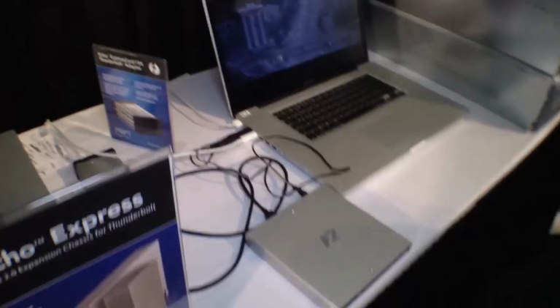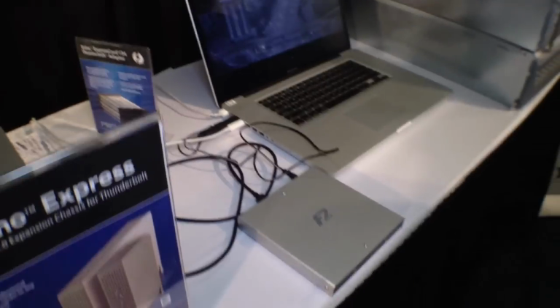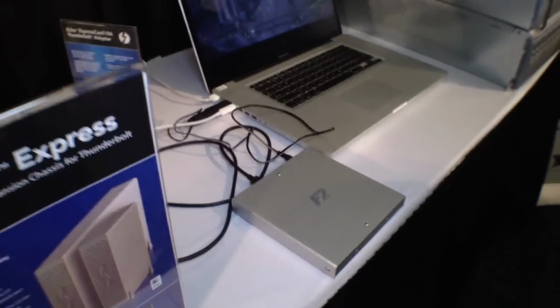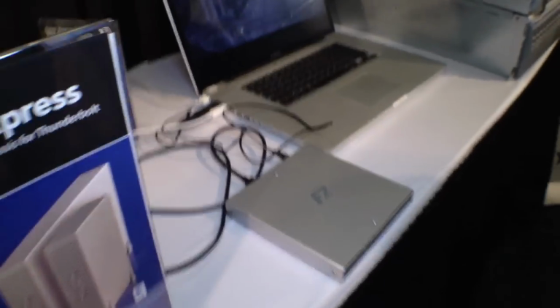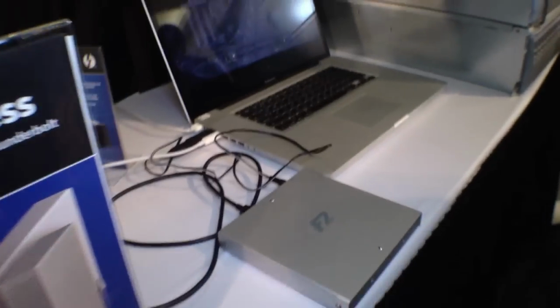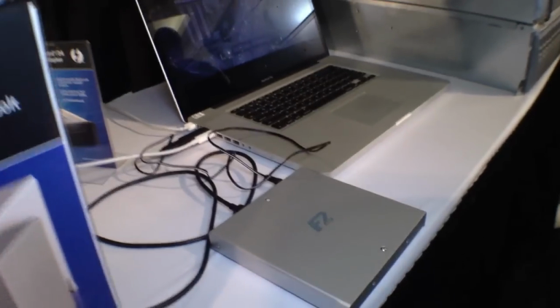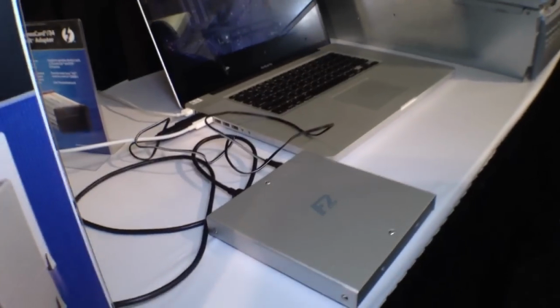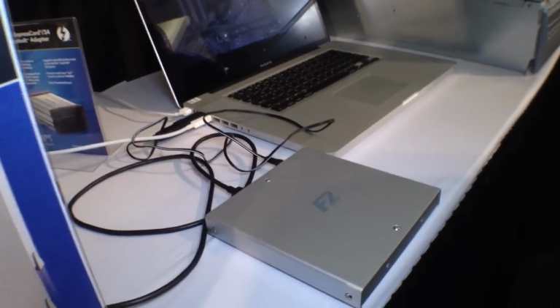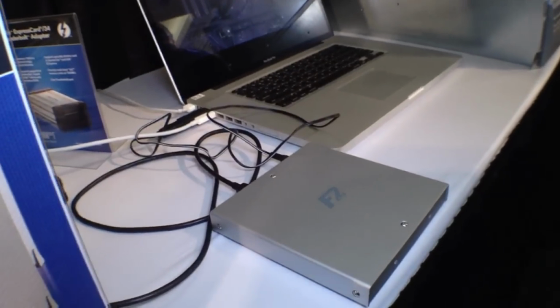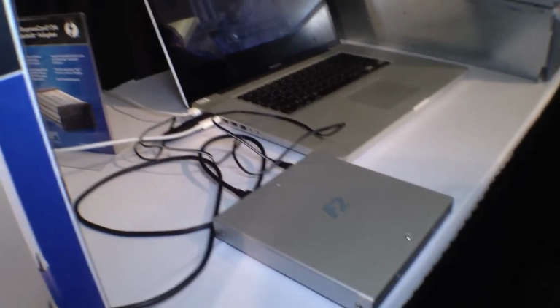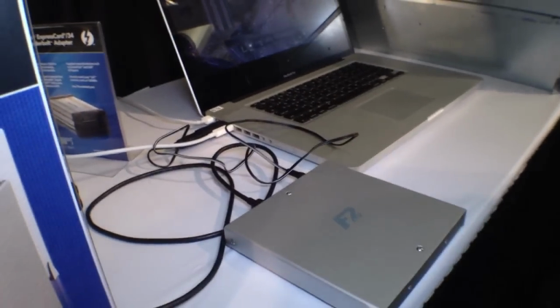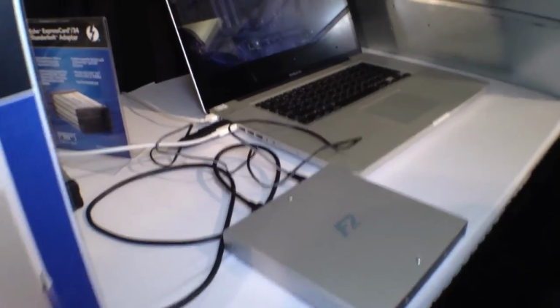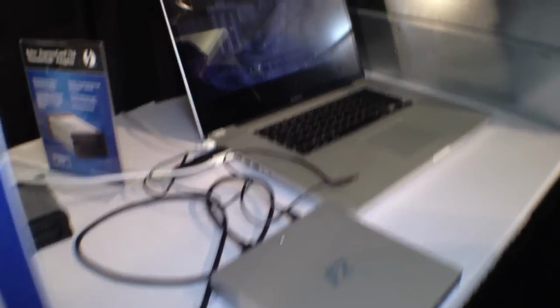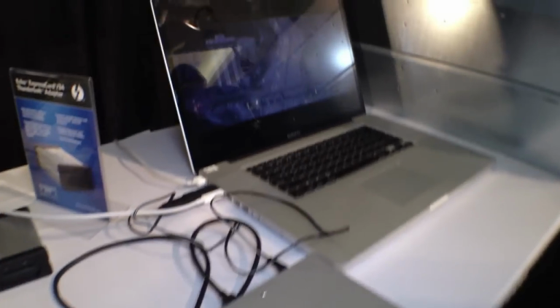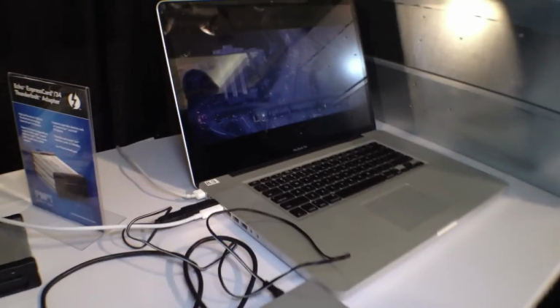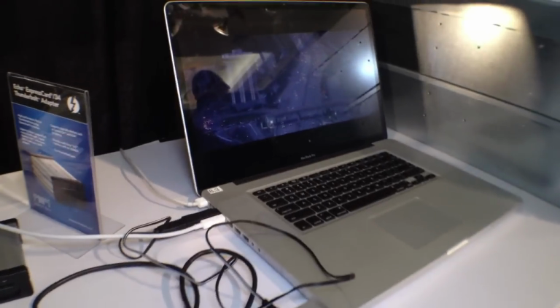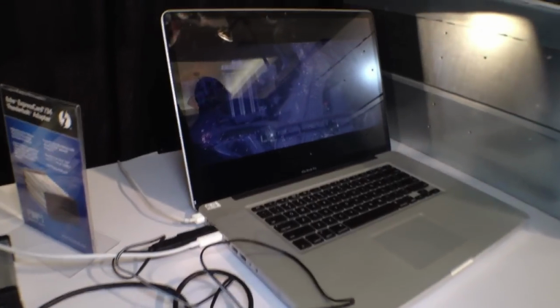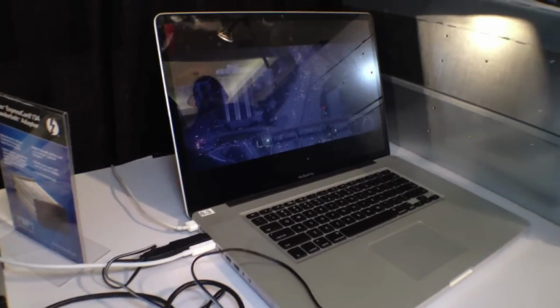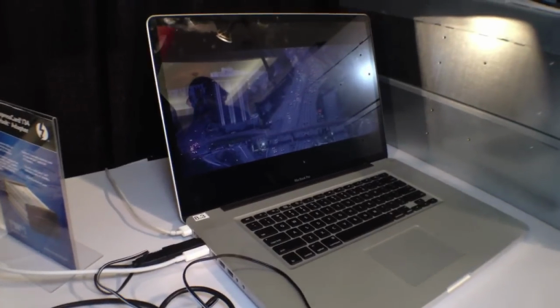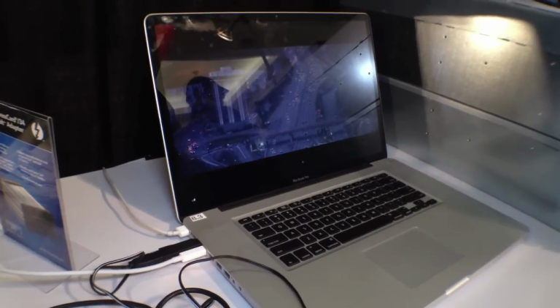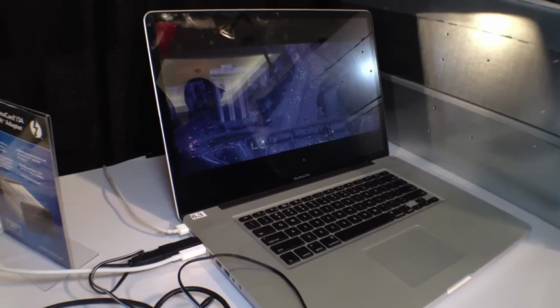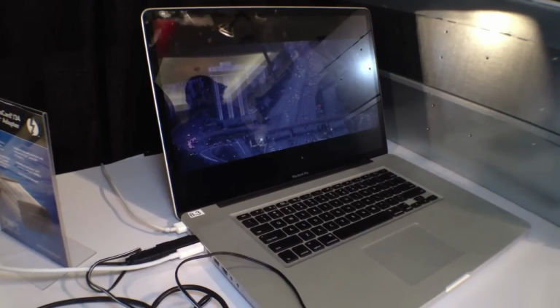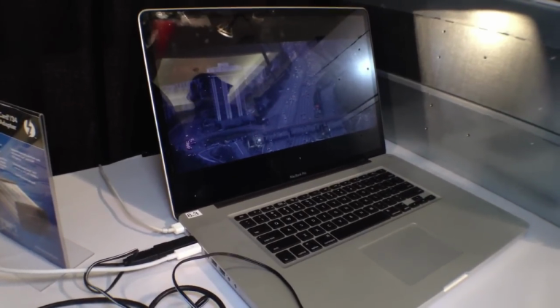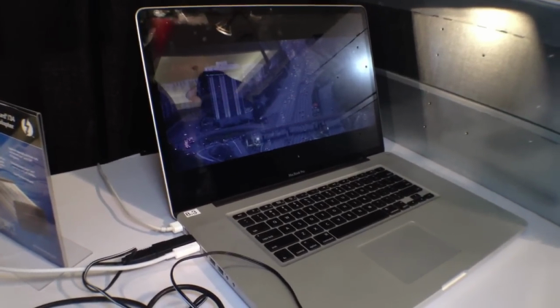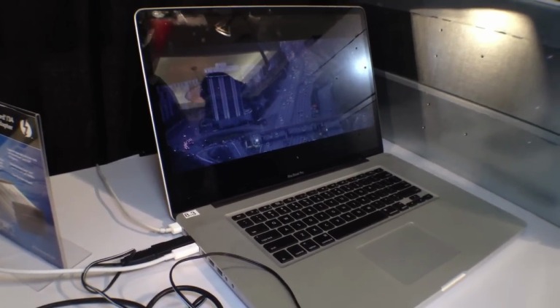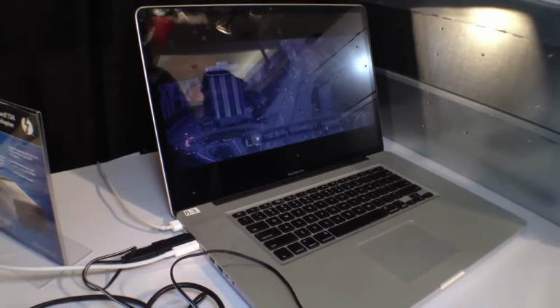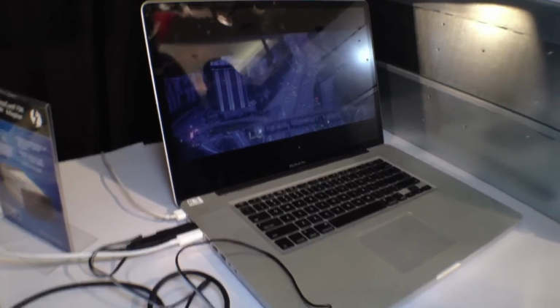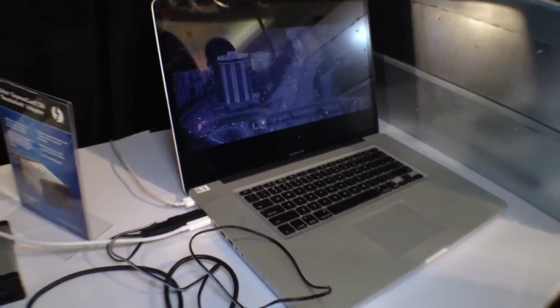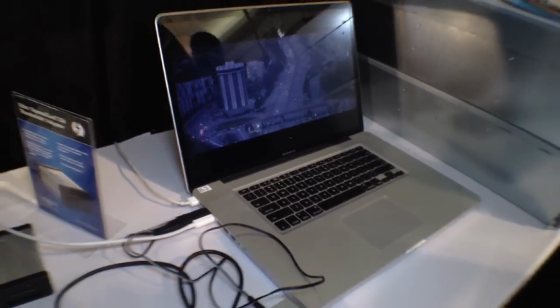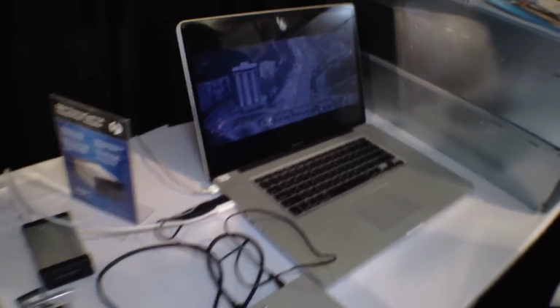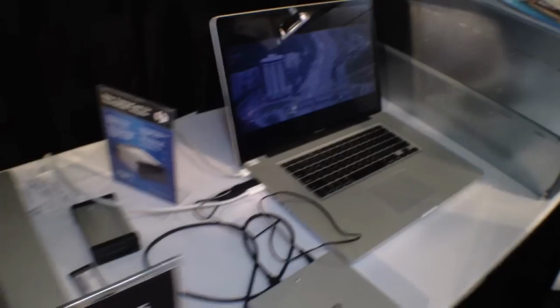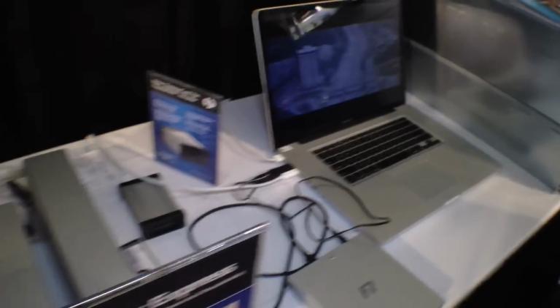This is a 5K image playing at half res. This is unheard of before on a MacBook Pro.